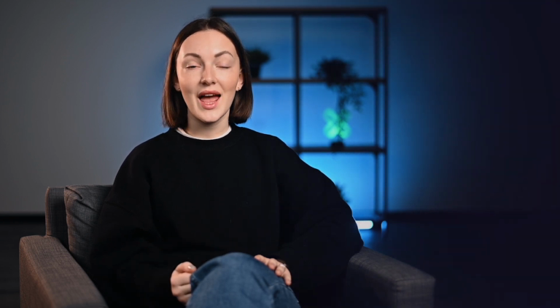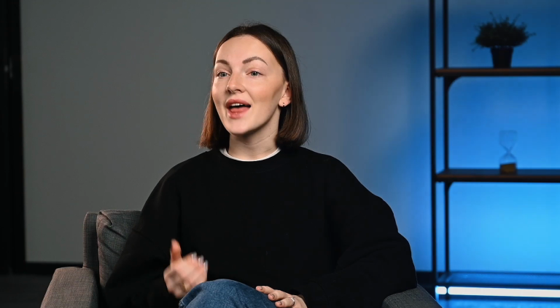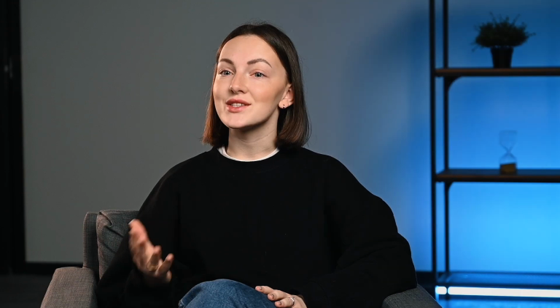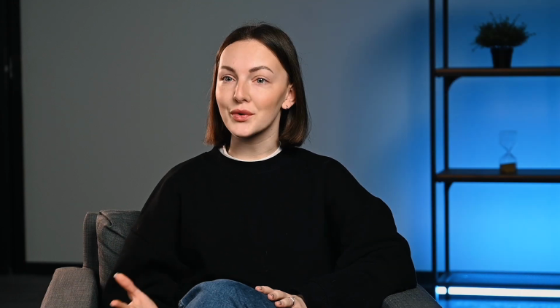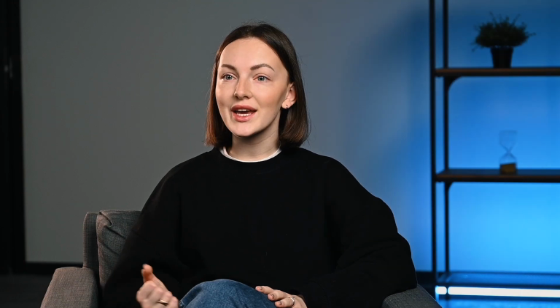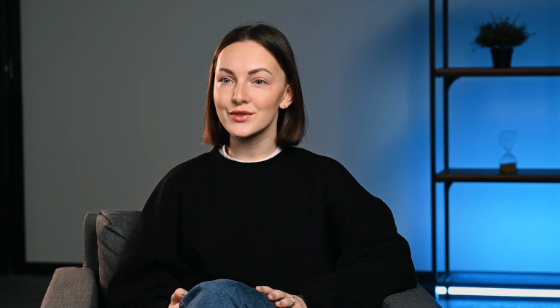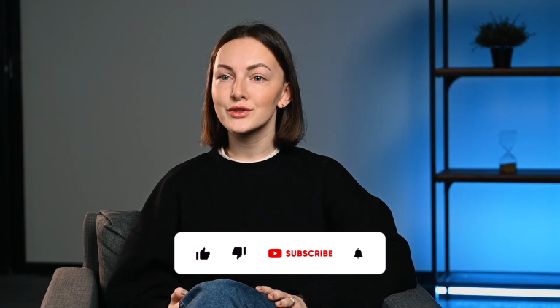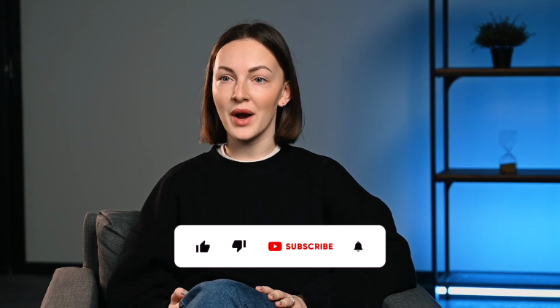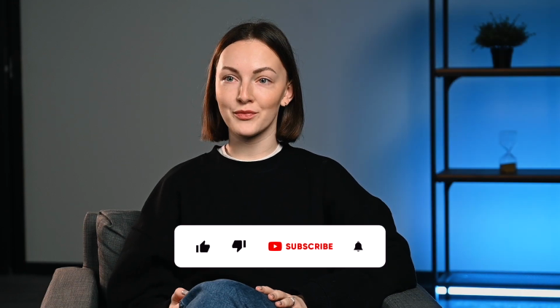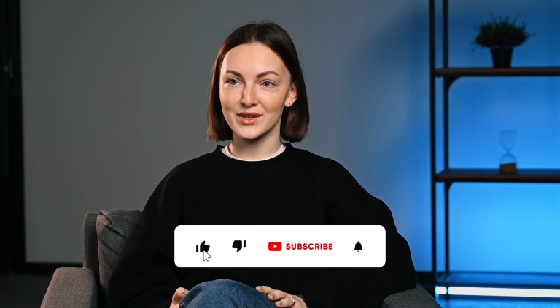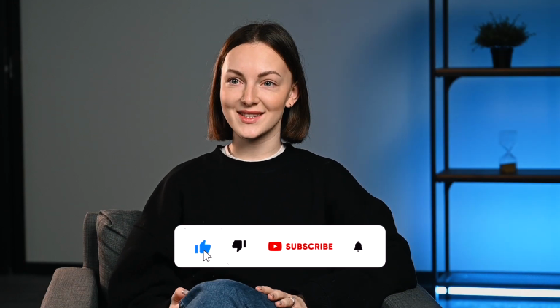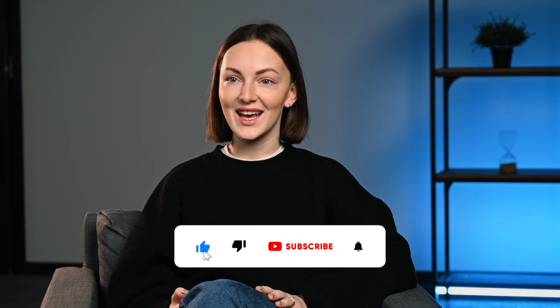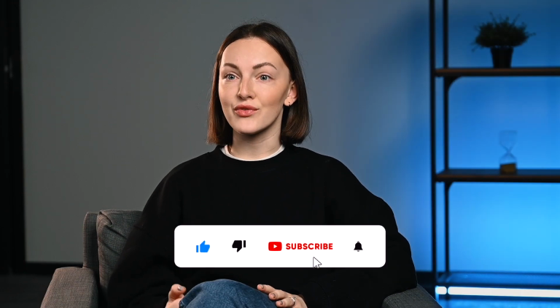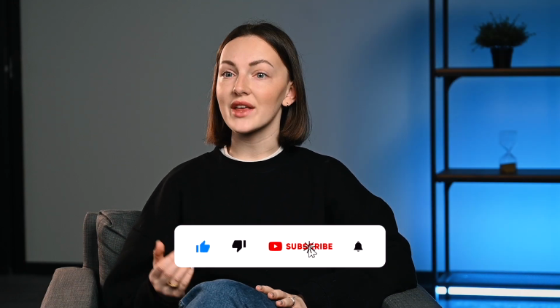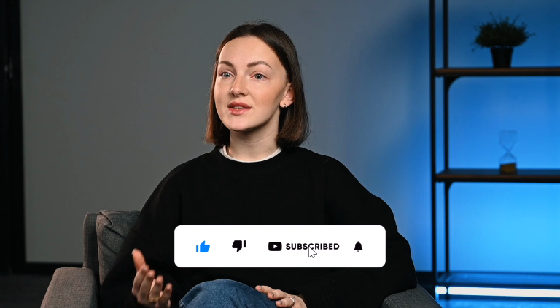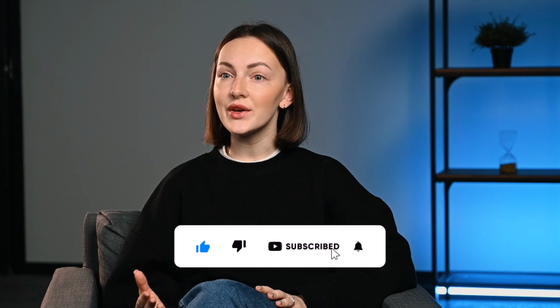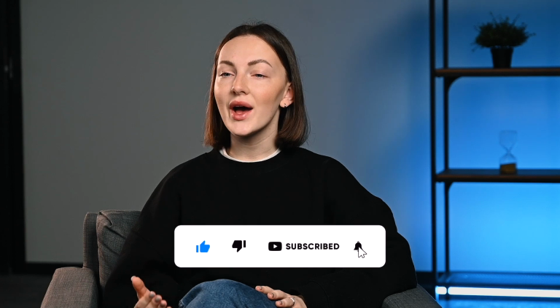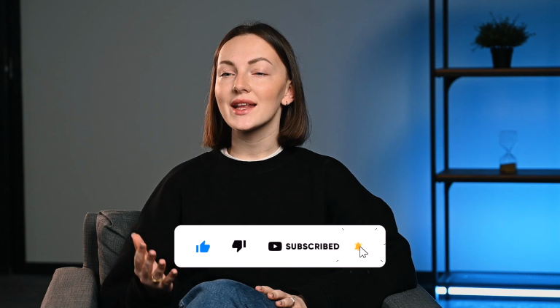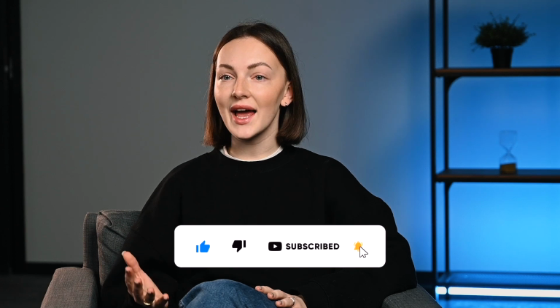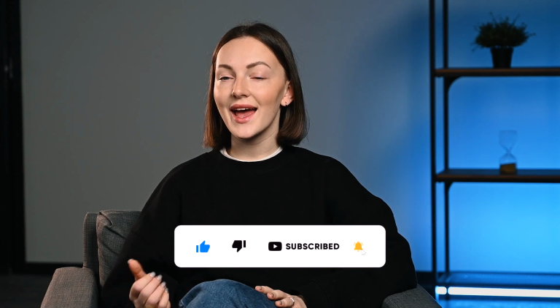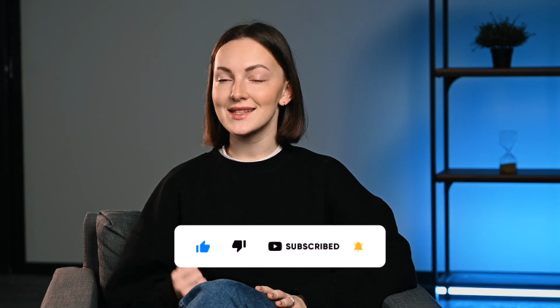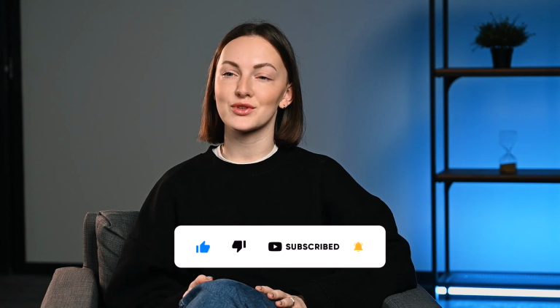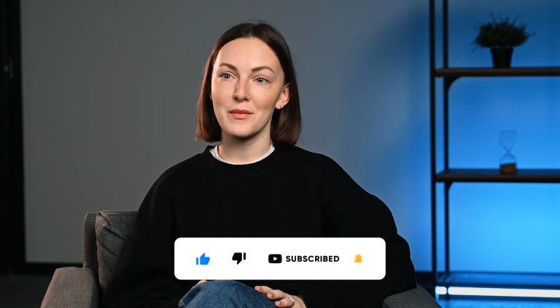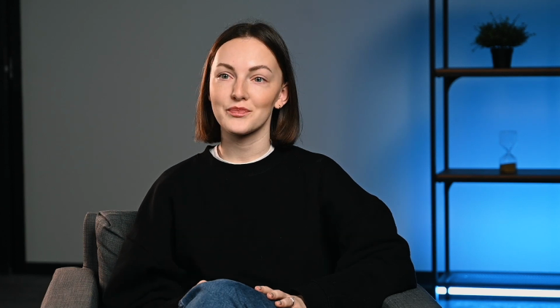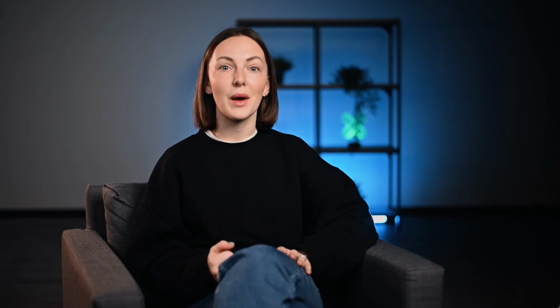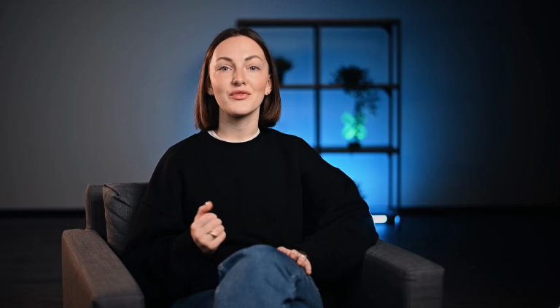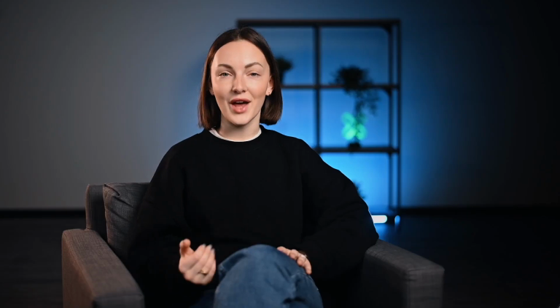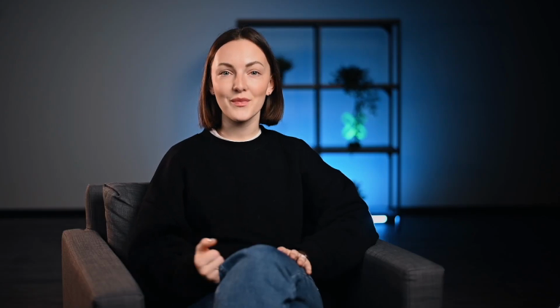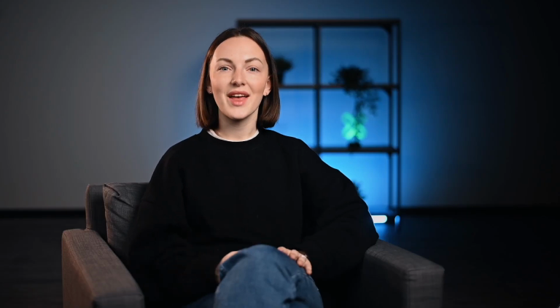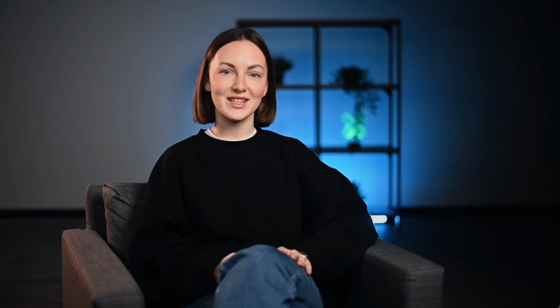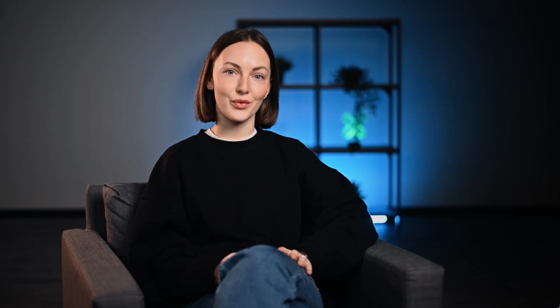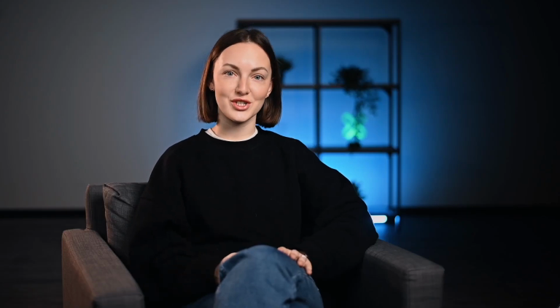And that's your quick intro to private proxies. If you liked this video, hit like and subscribe. Thanks for watching.